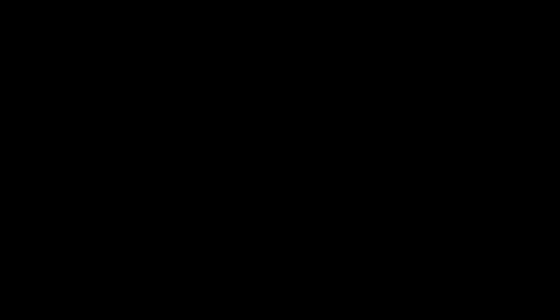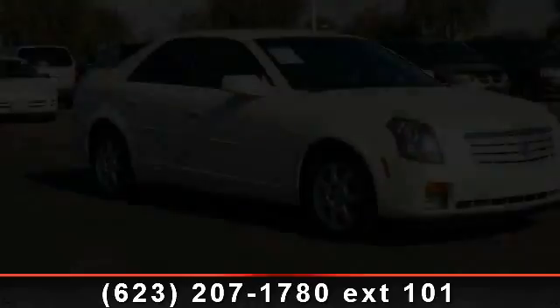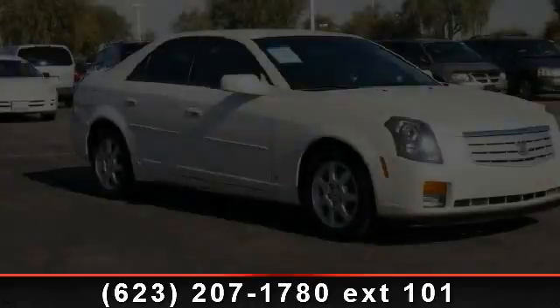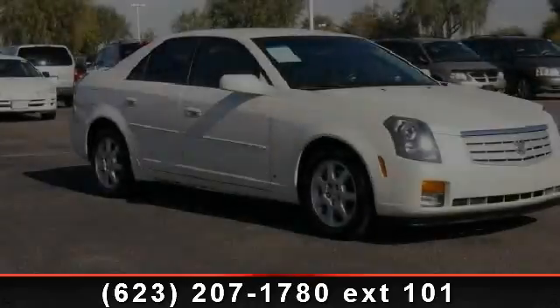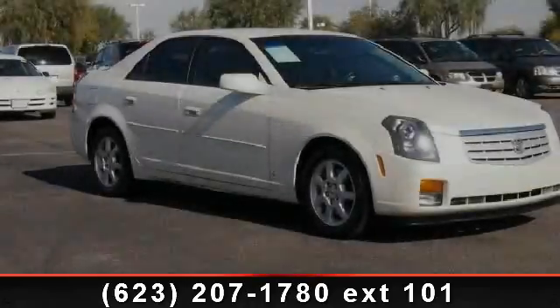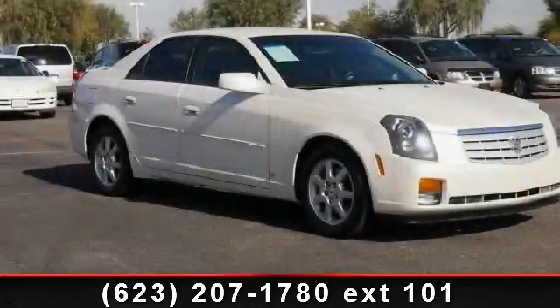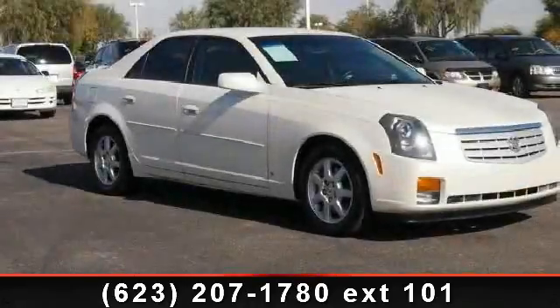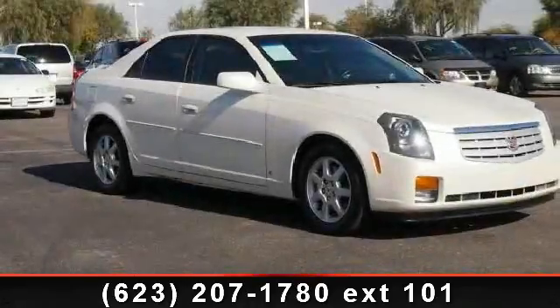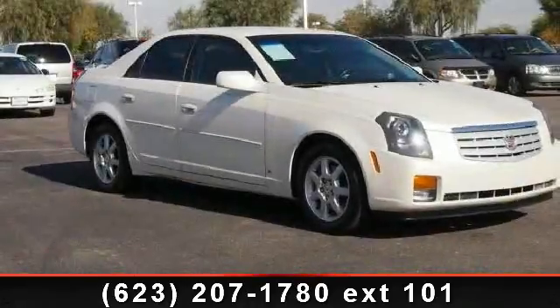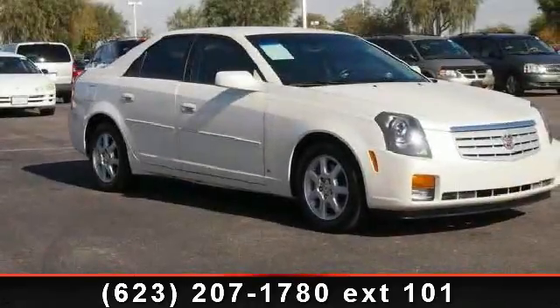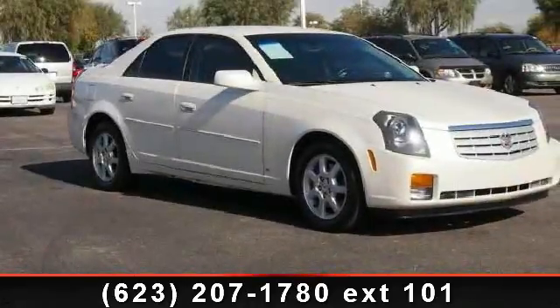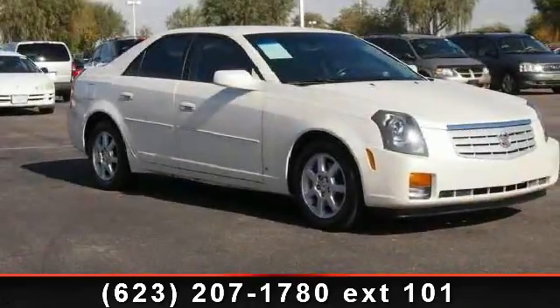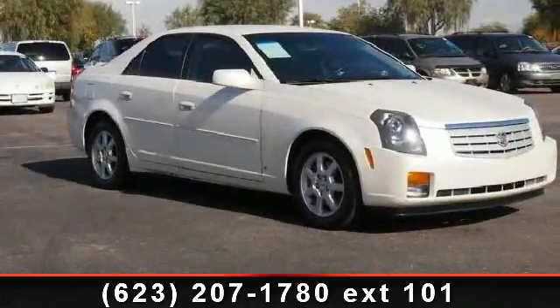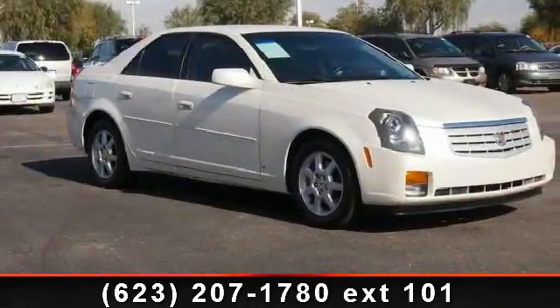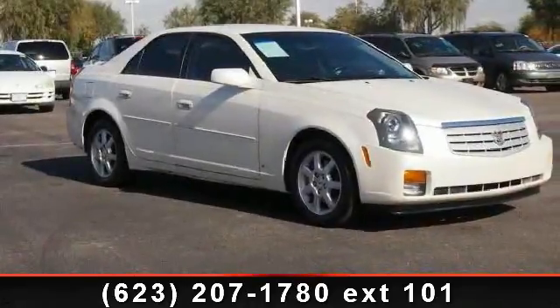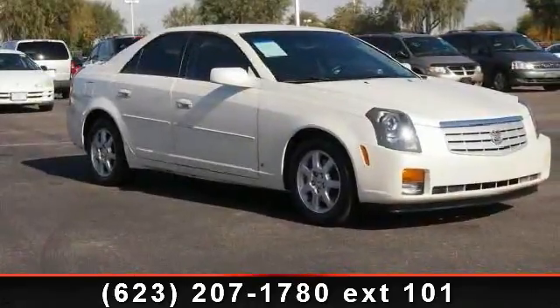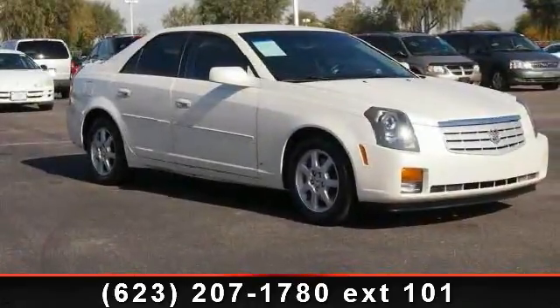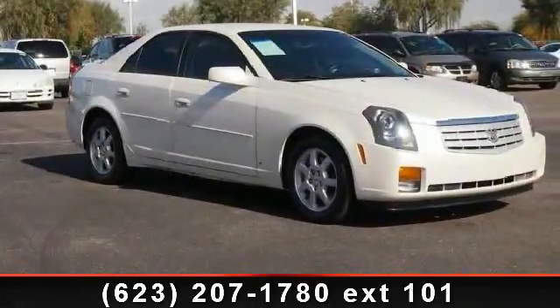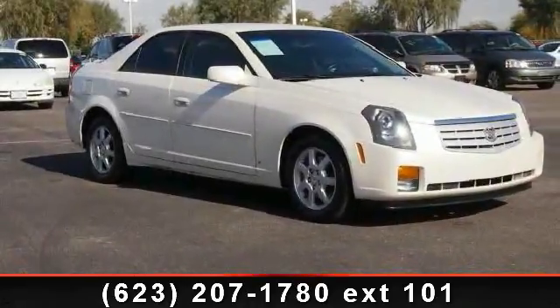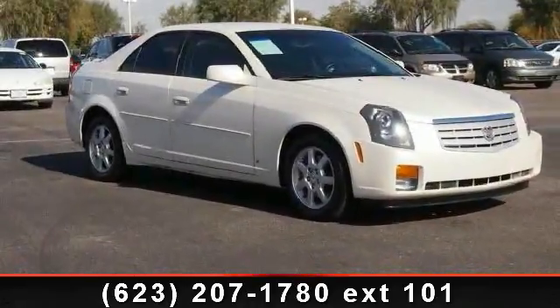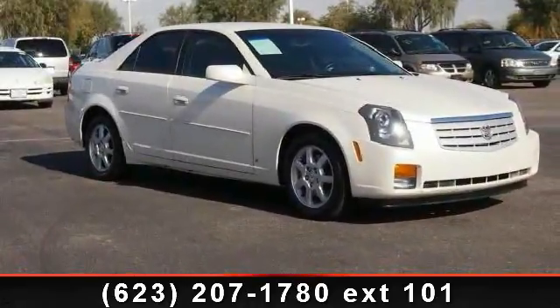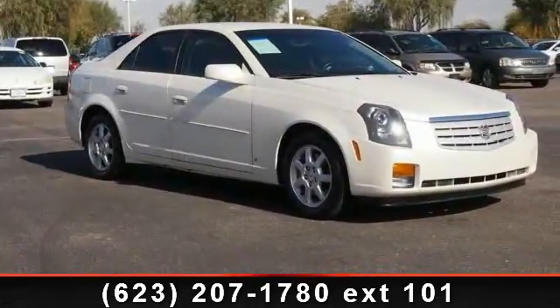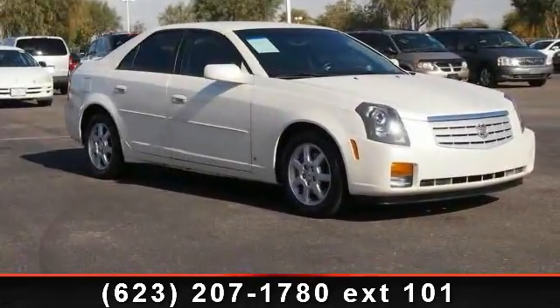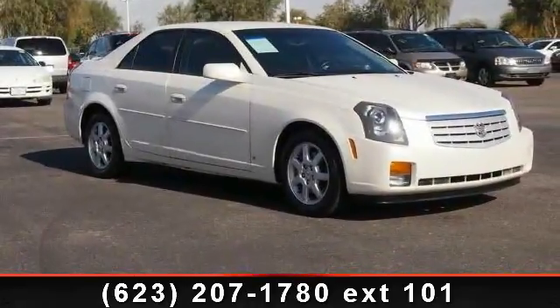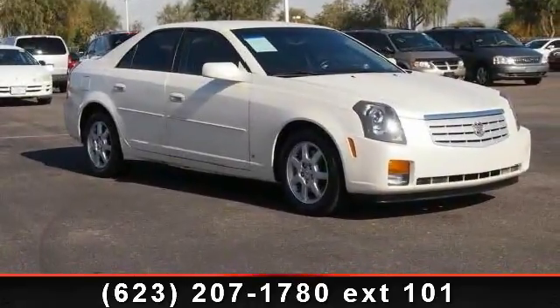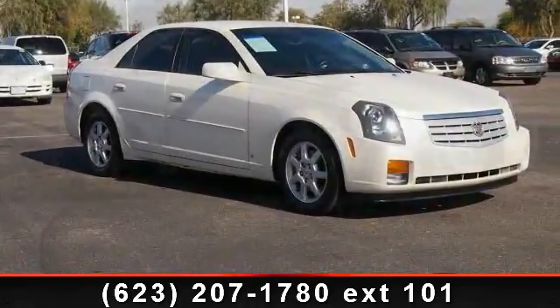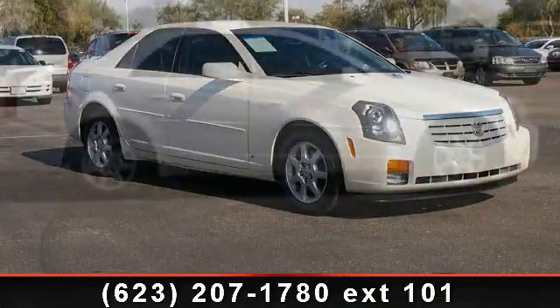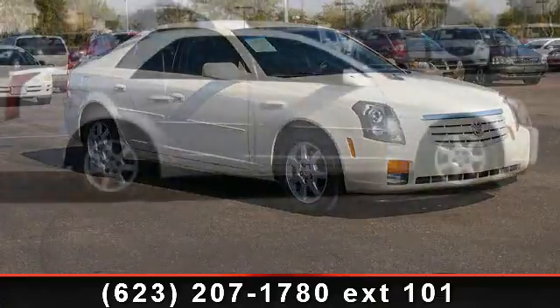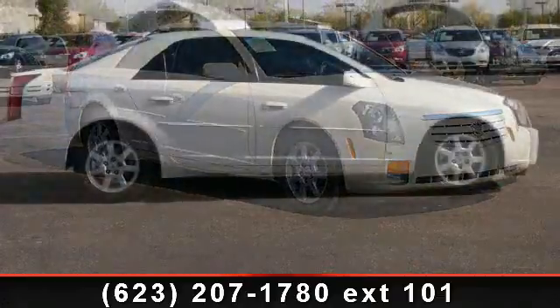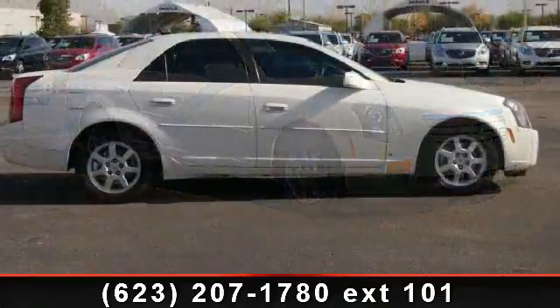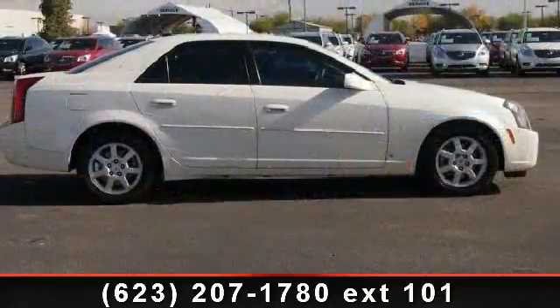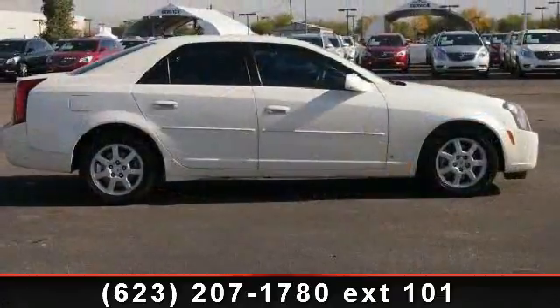Step into the 2007 Cadillac Quartz. If you are looking for a first-class ride, you have found it.